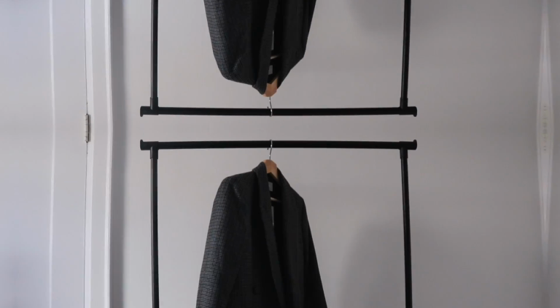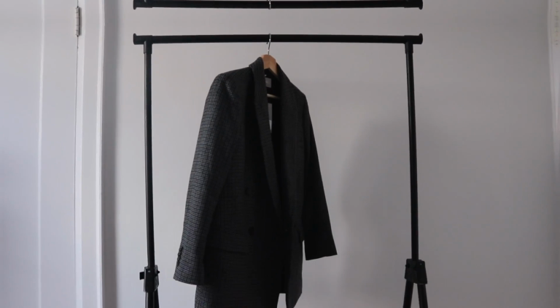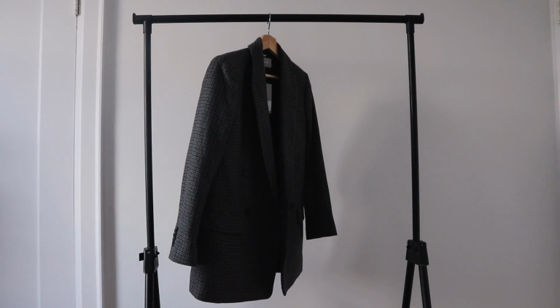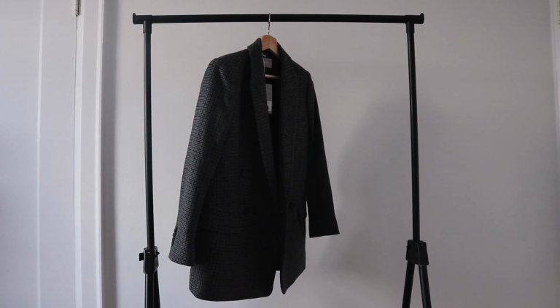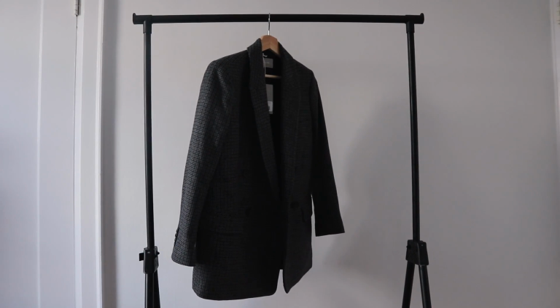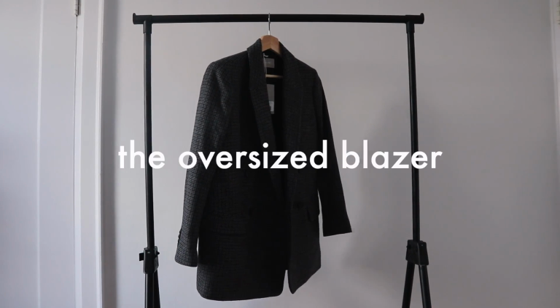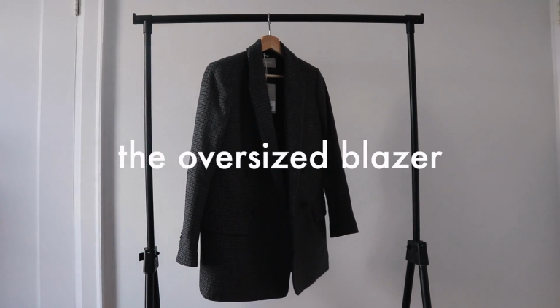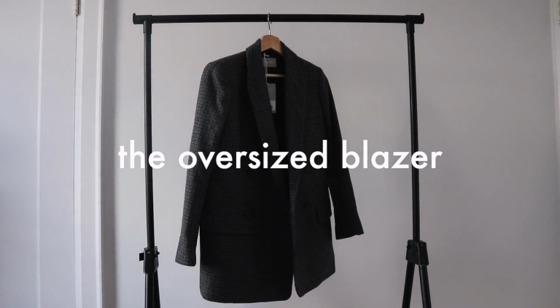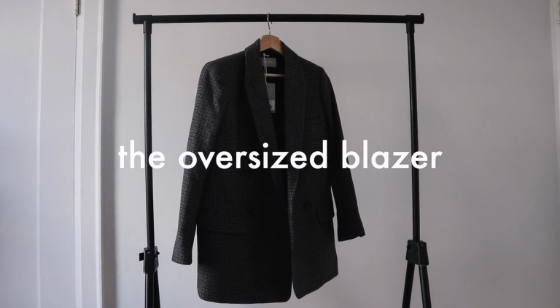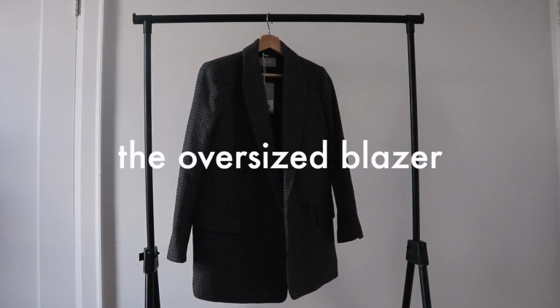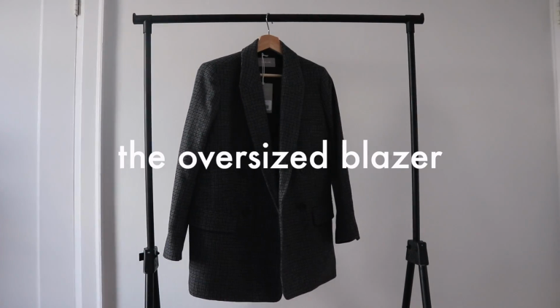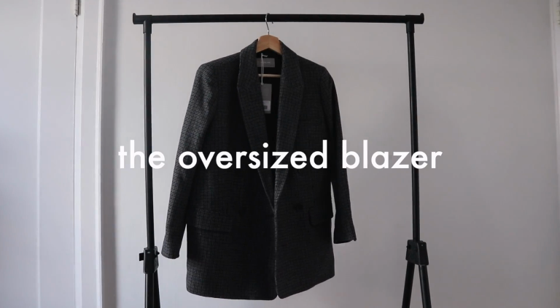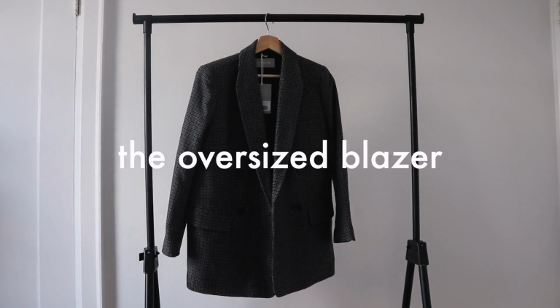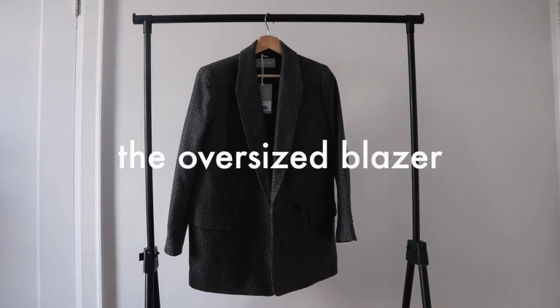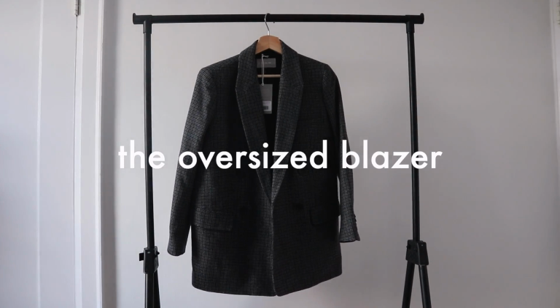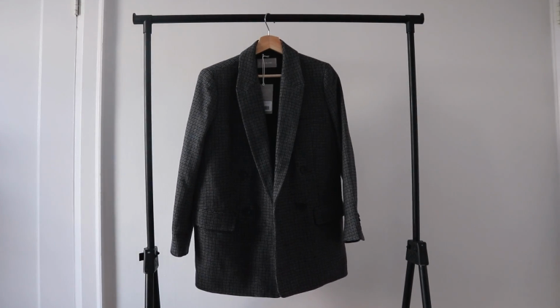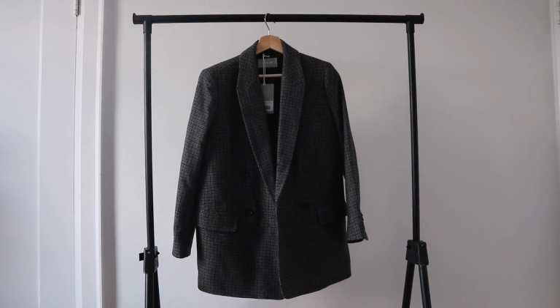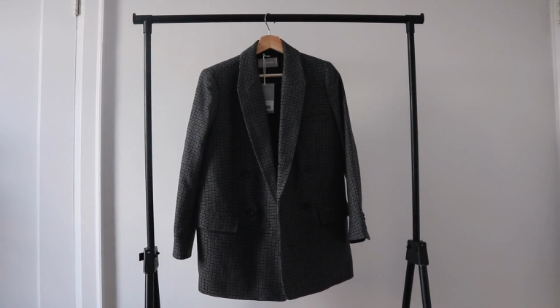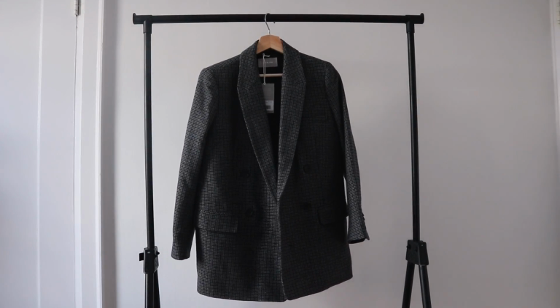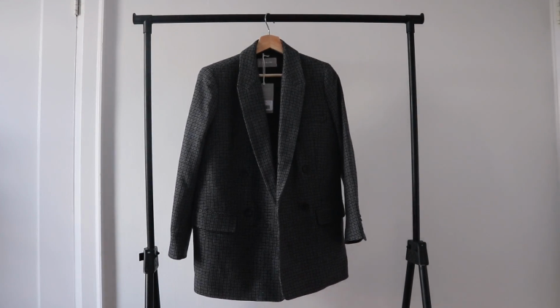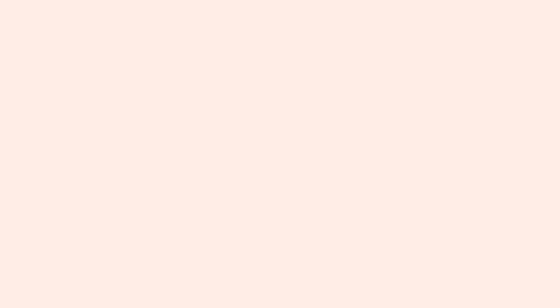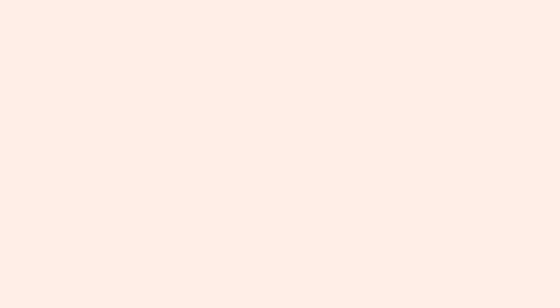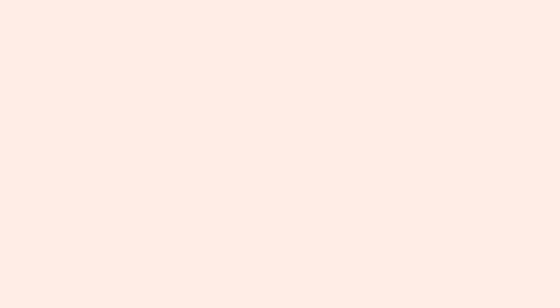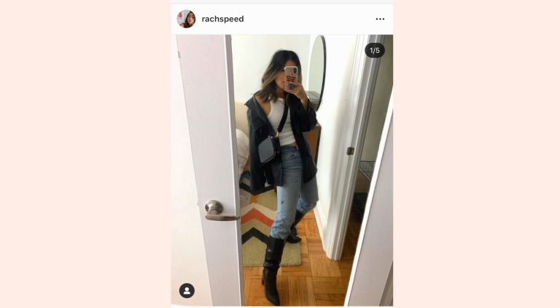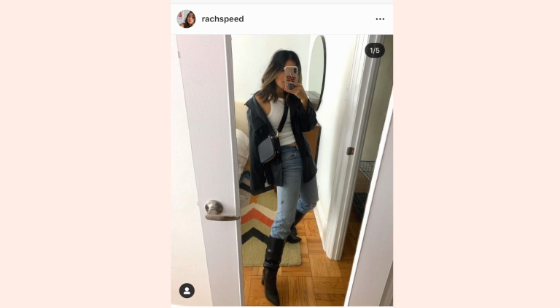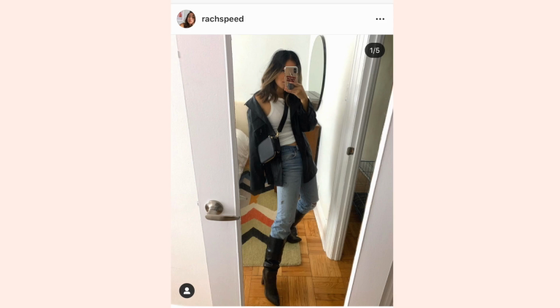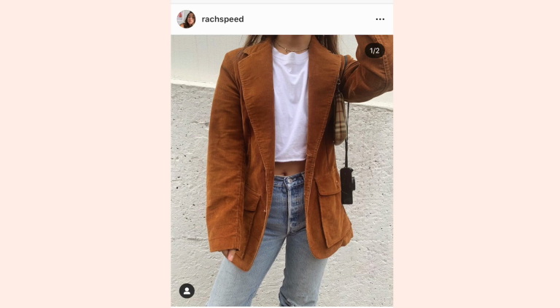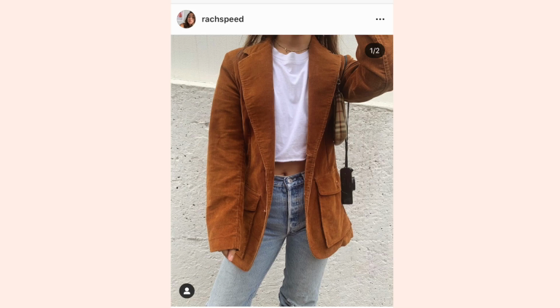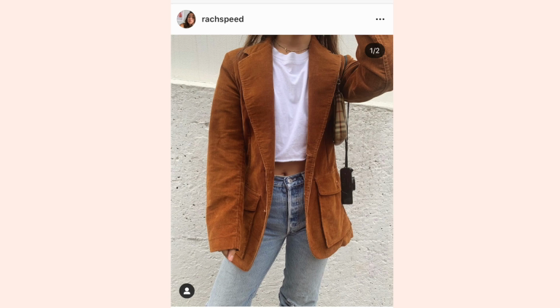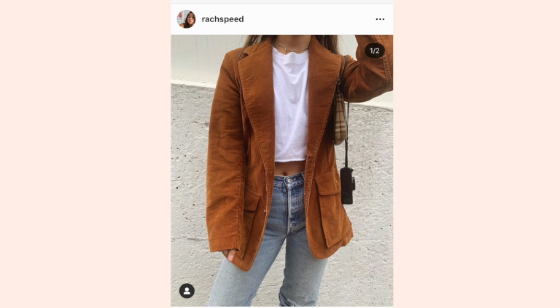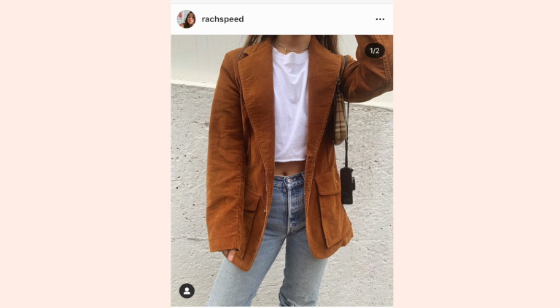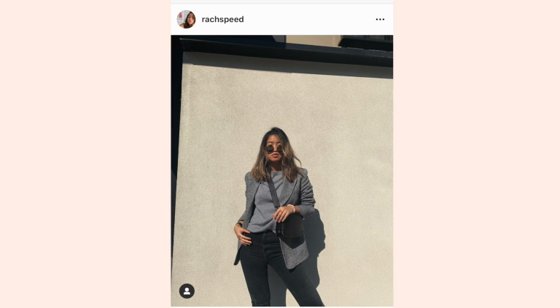The oversized blazer won't exactly keep you warm, but I think it's a great layering piece for cold weather.